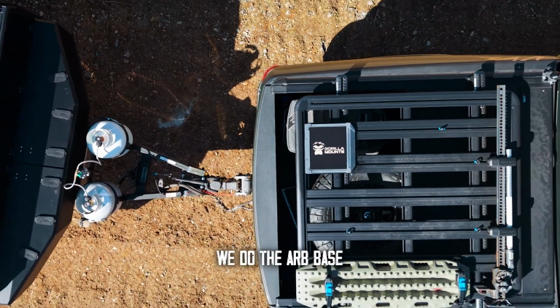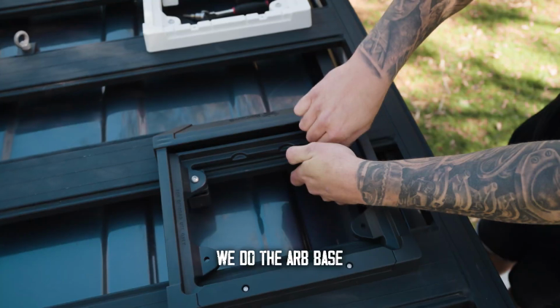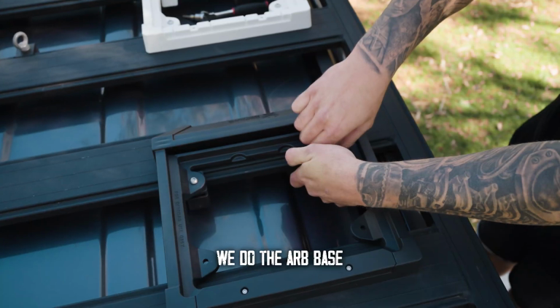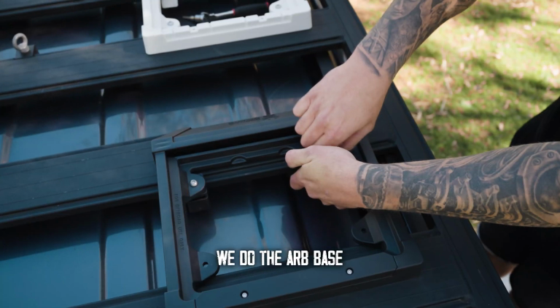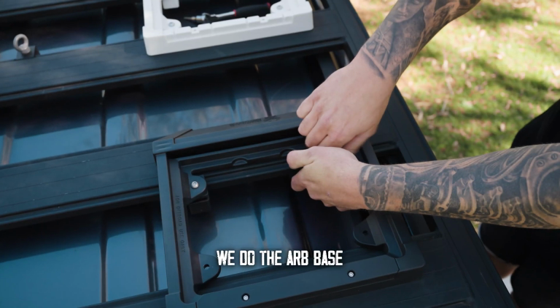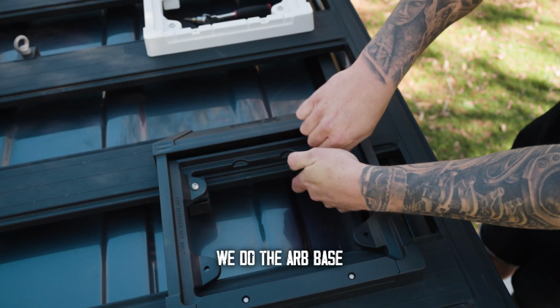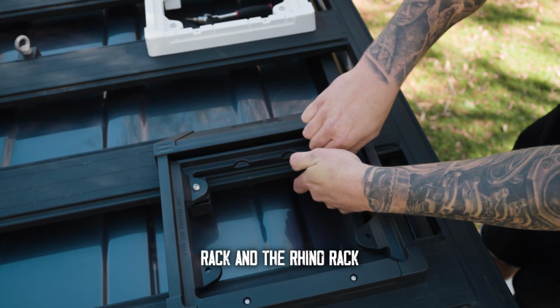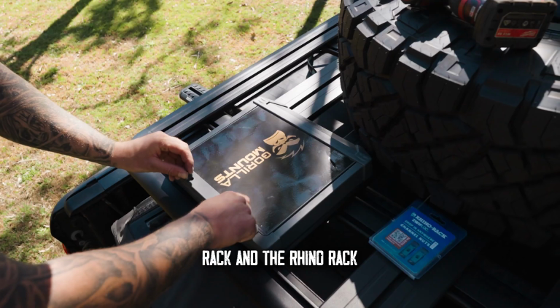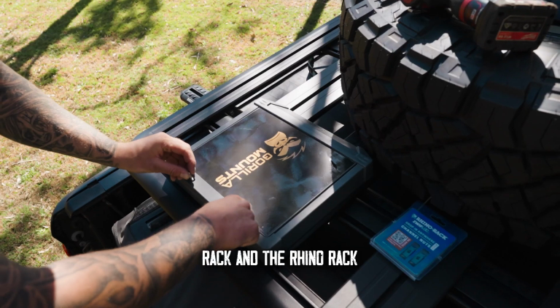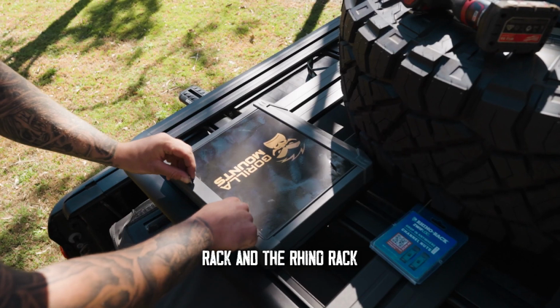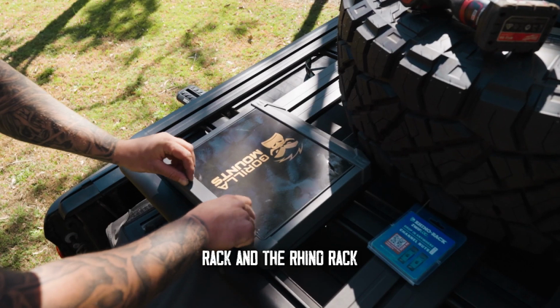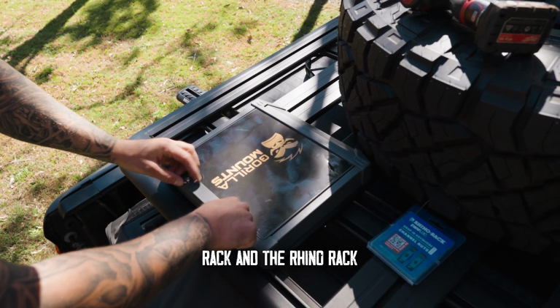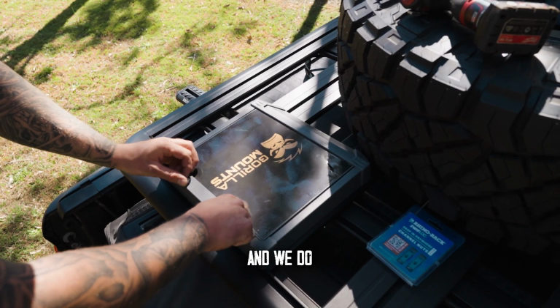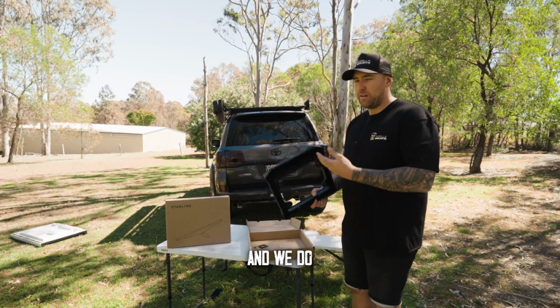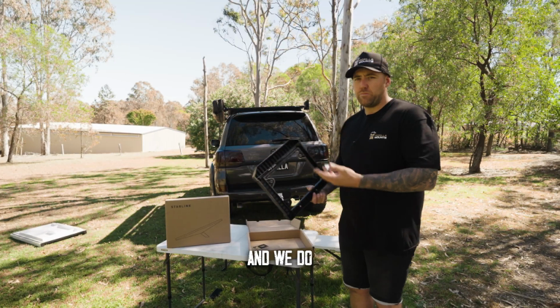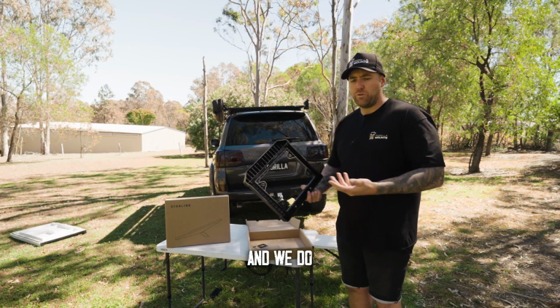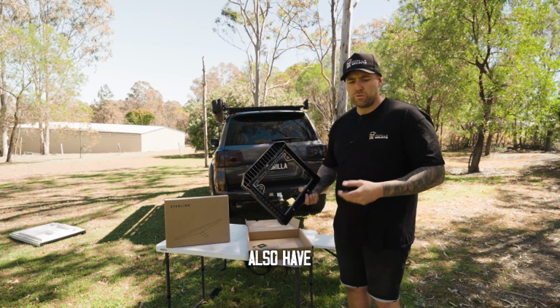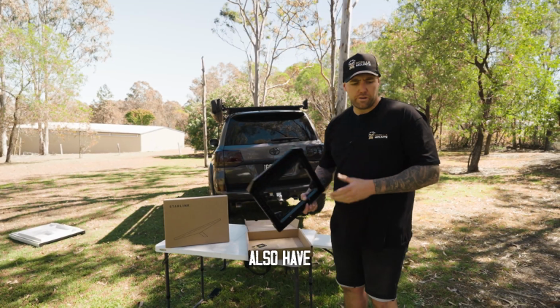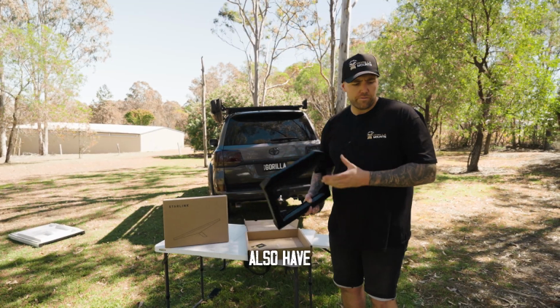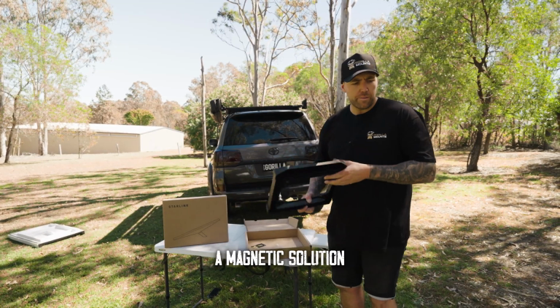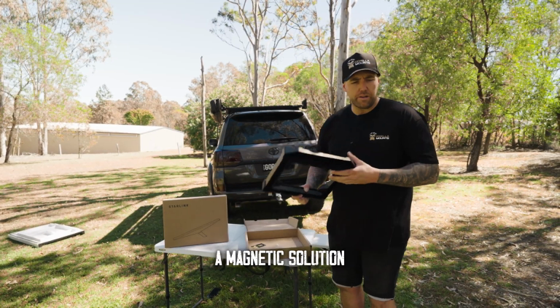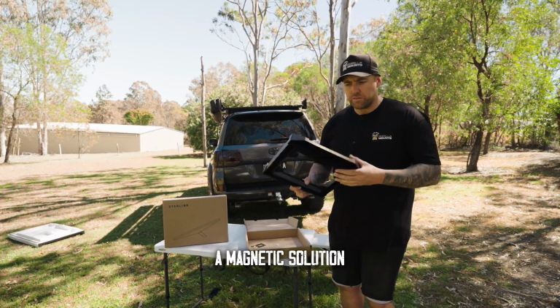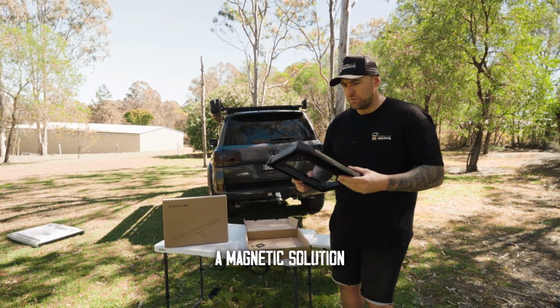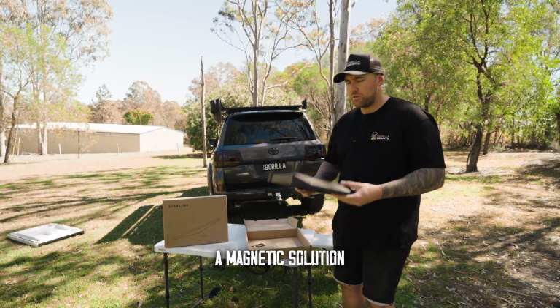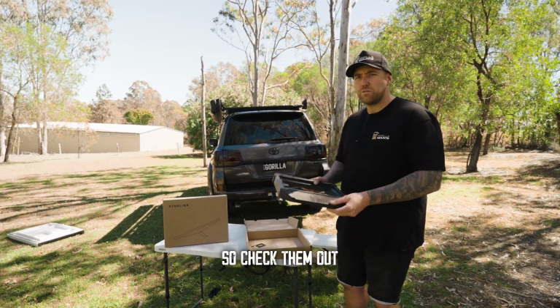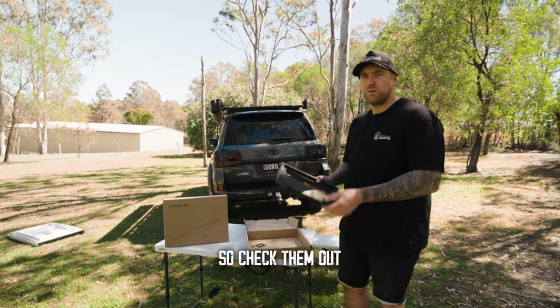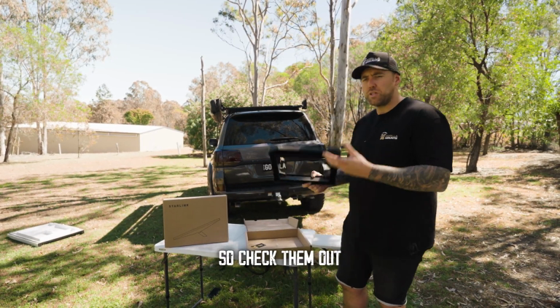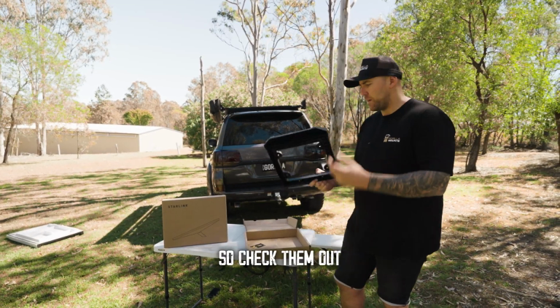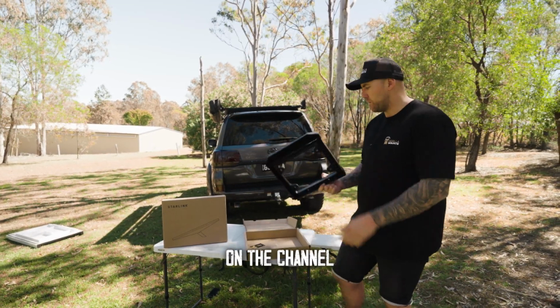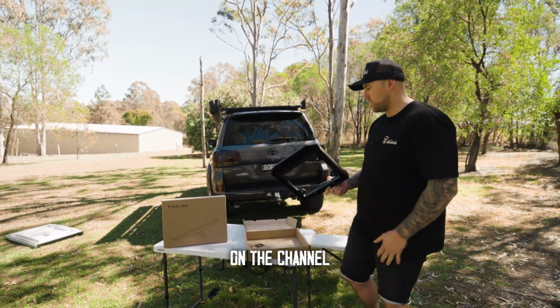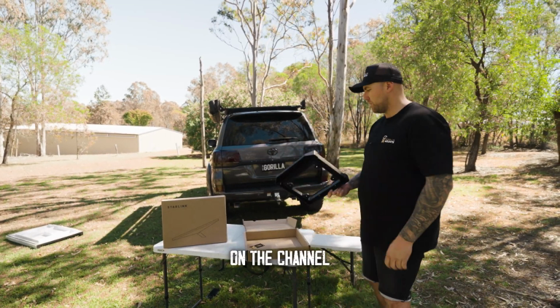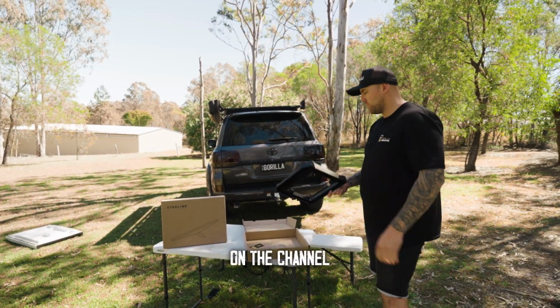We do the ARB base rack and the Rhino rack, and we also have a magnetic solution. Check them out on the channel.